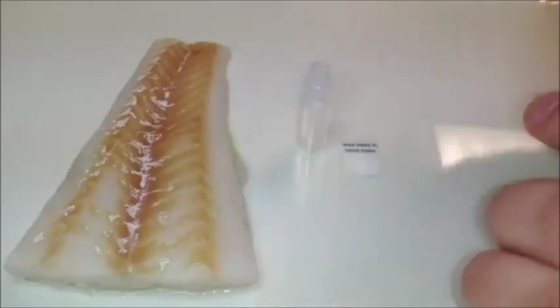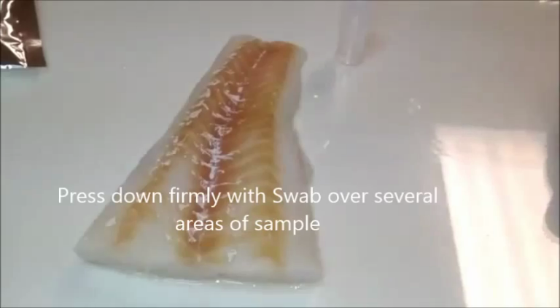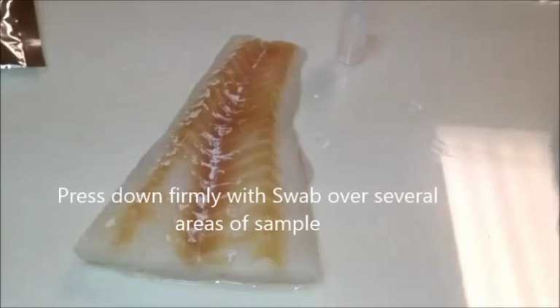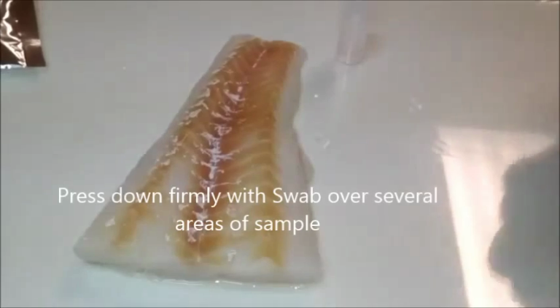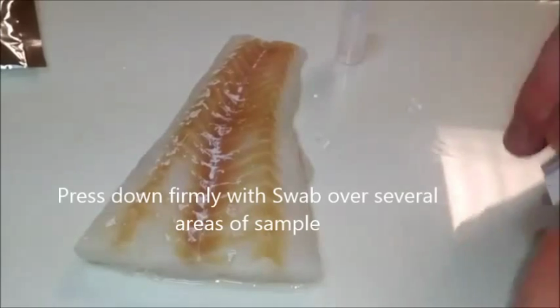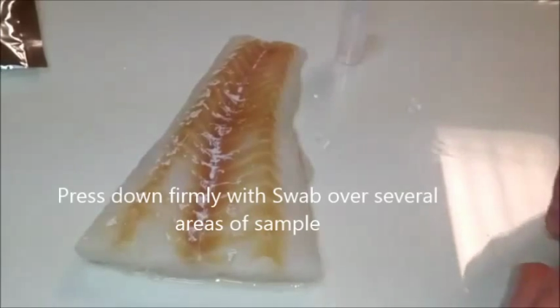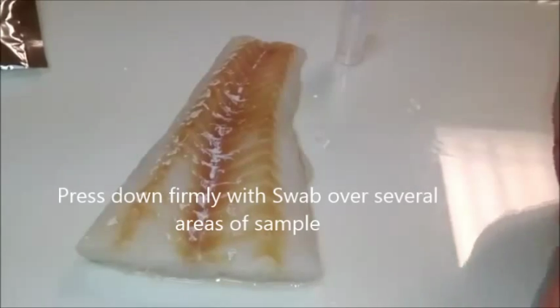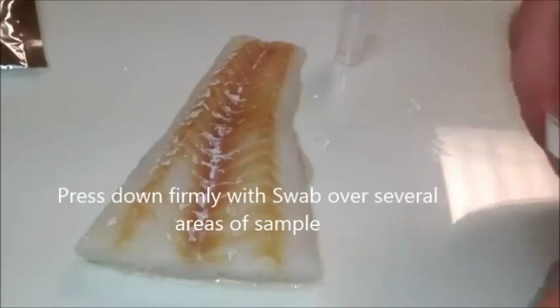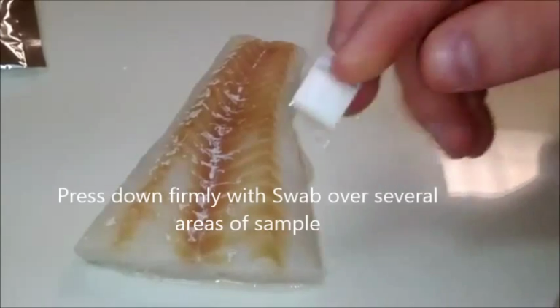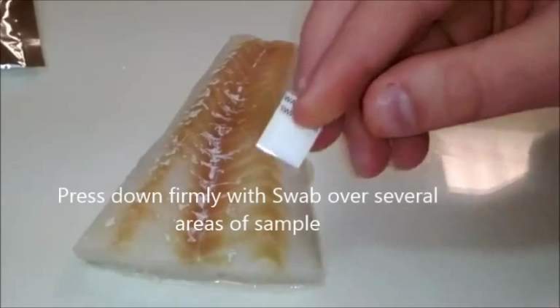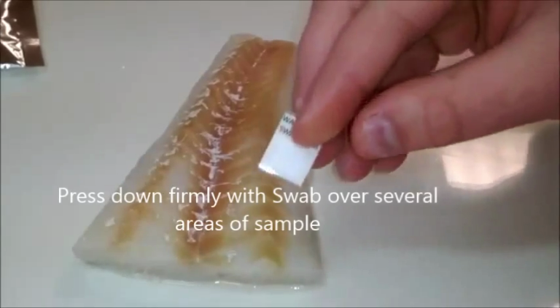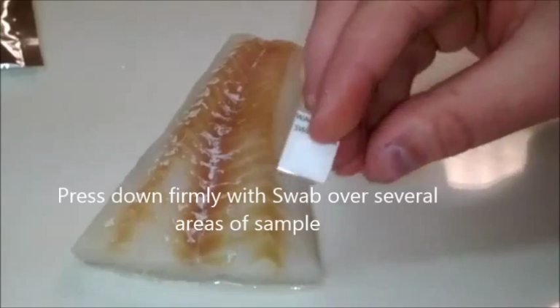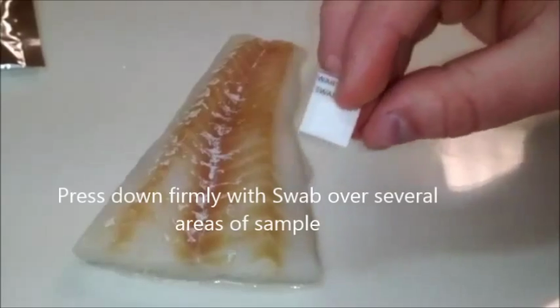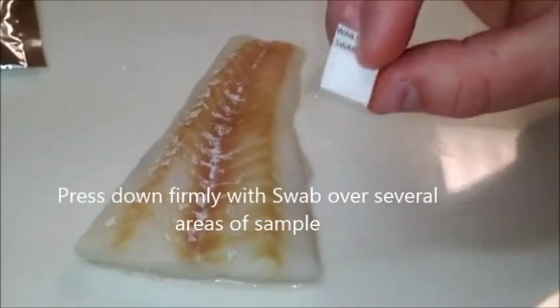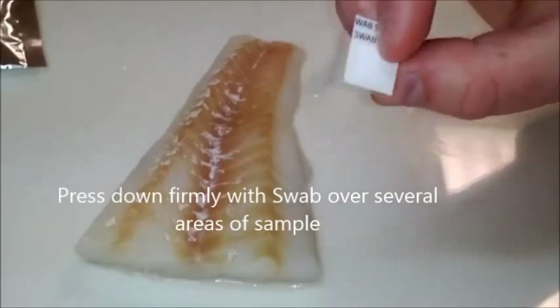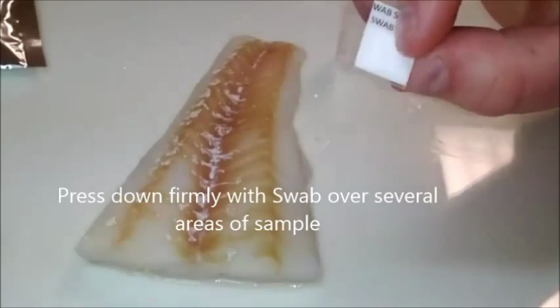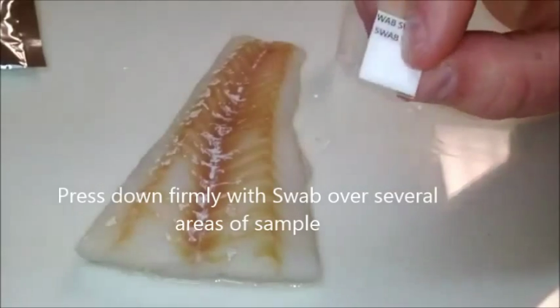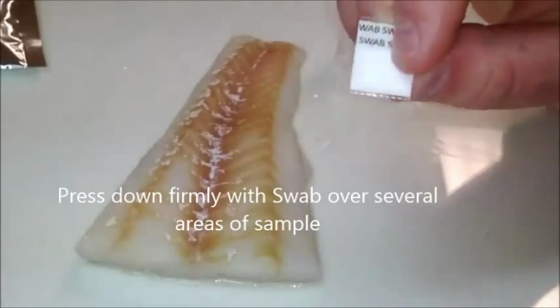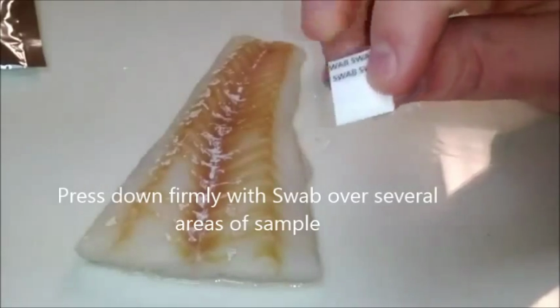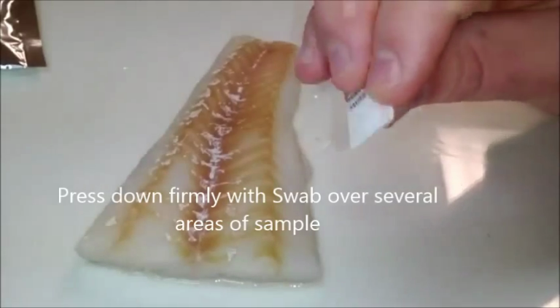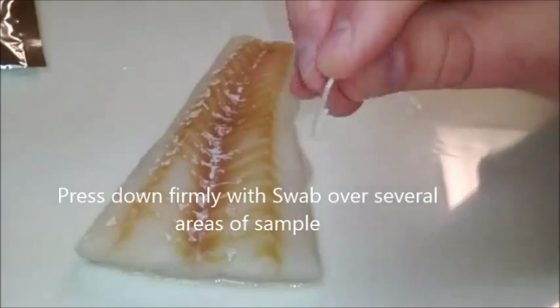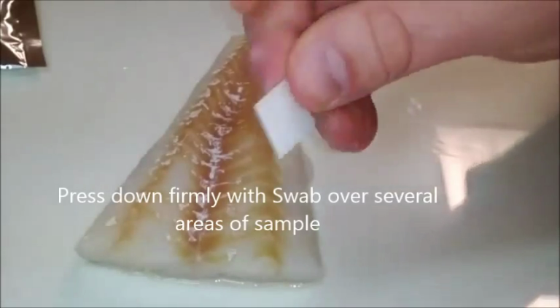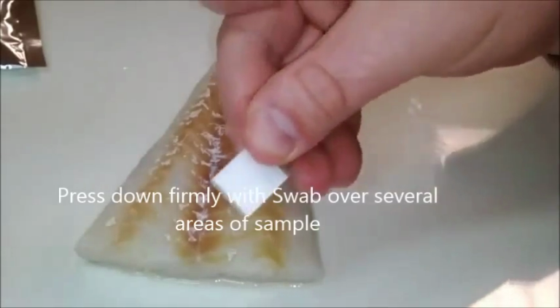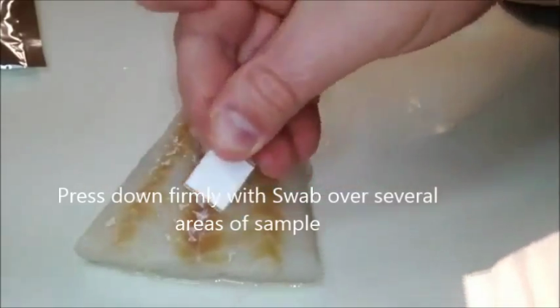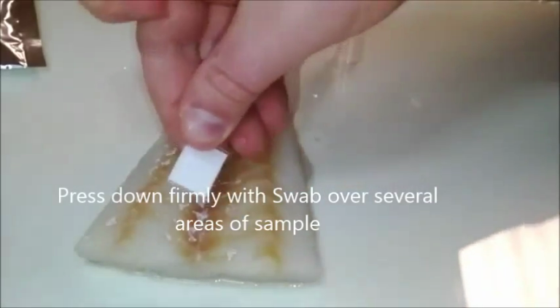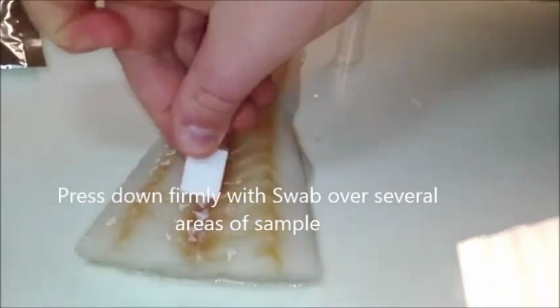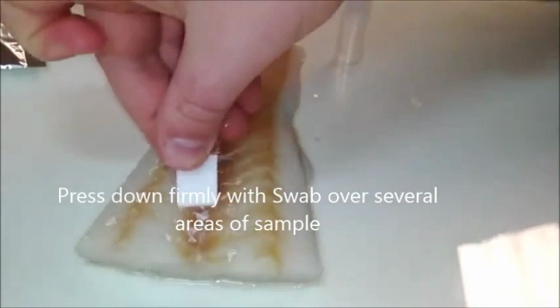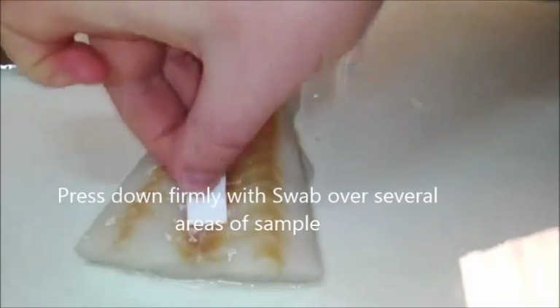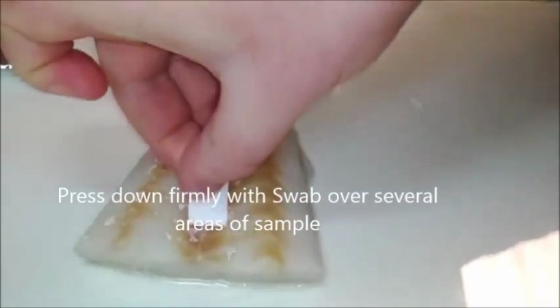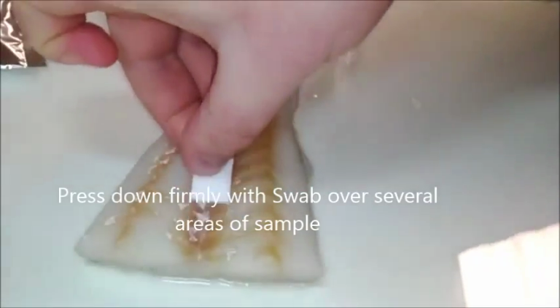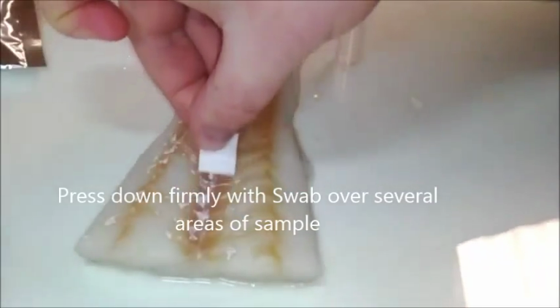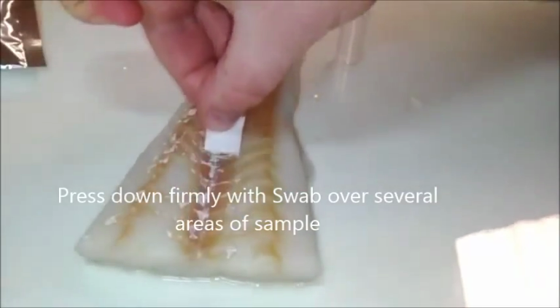Firmly swab the surface of the fish with the square opening of the detector labeled 'swab' in several areas.